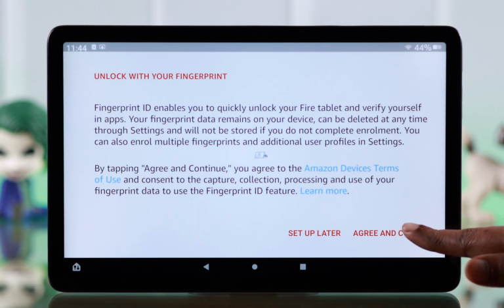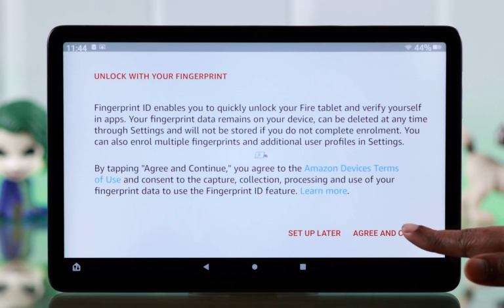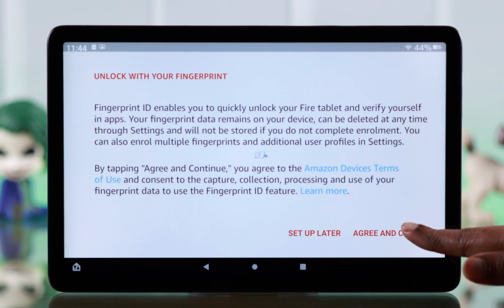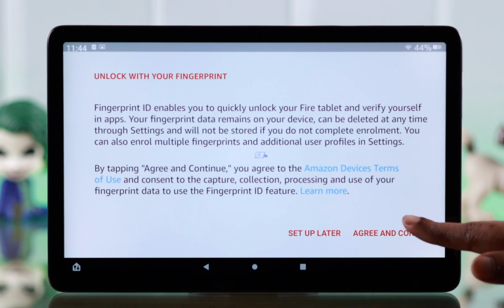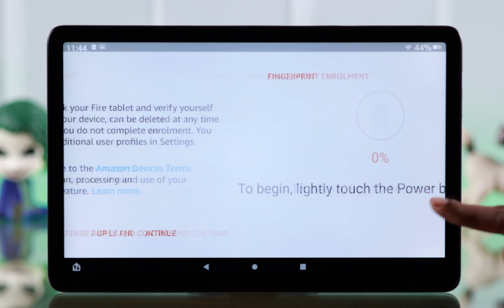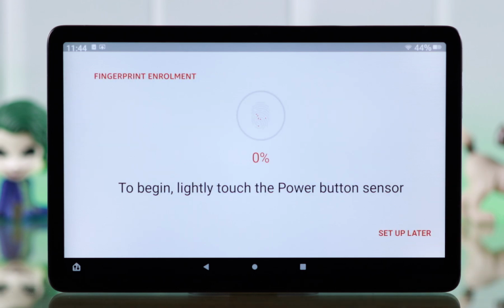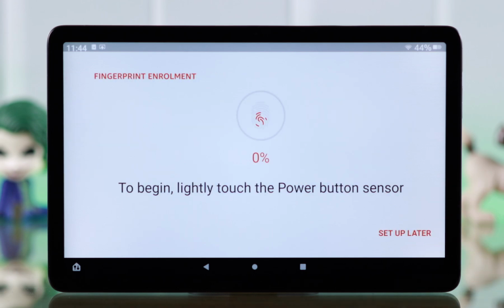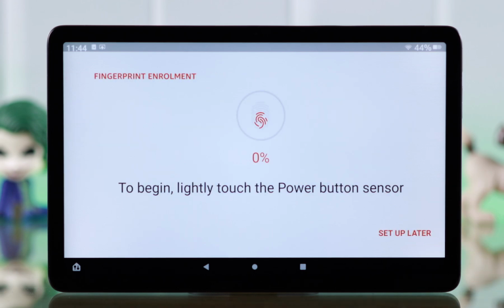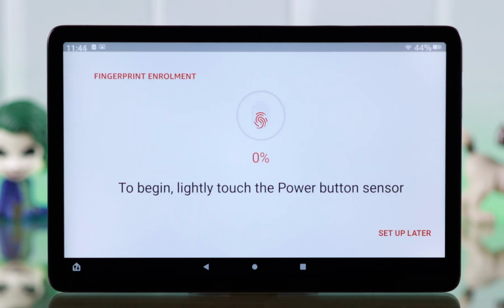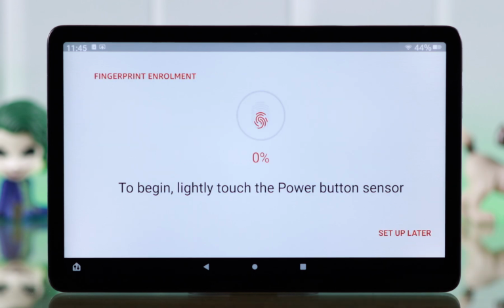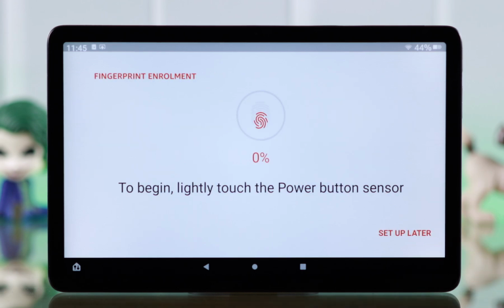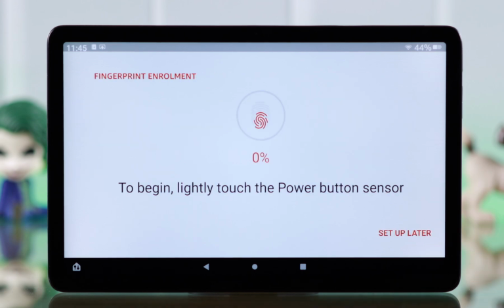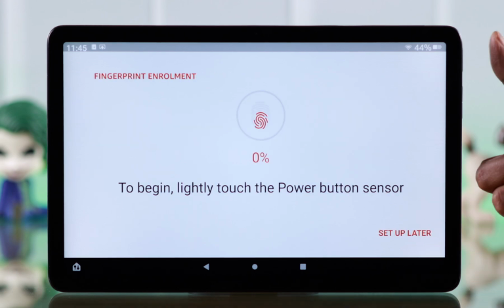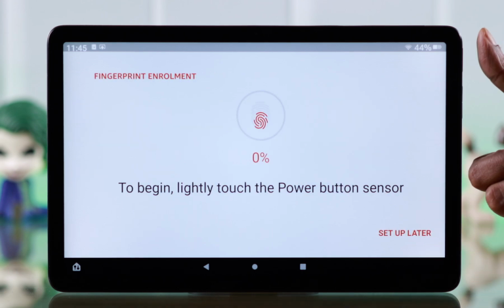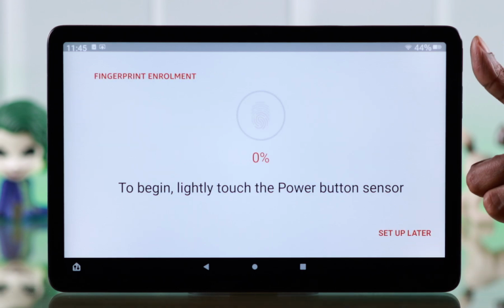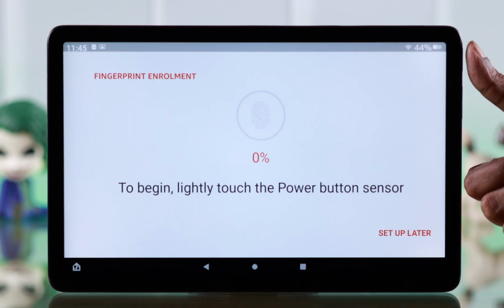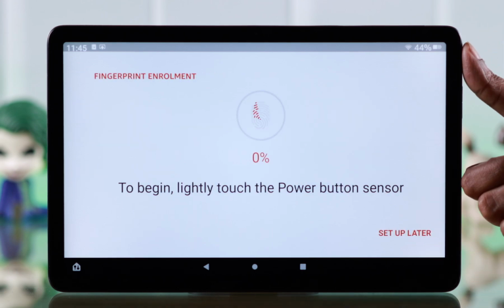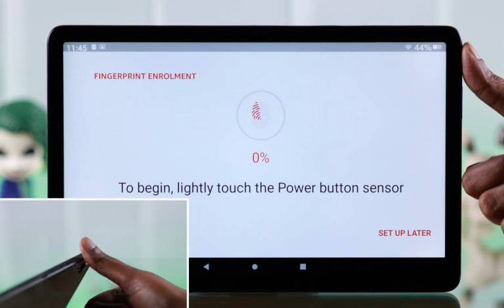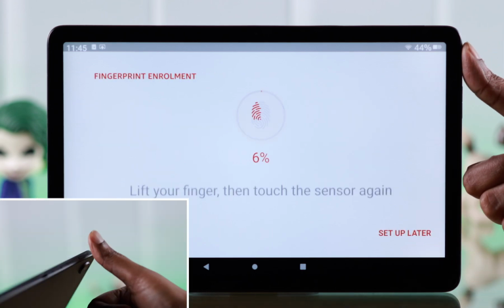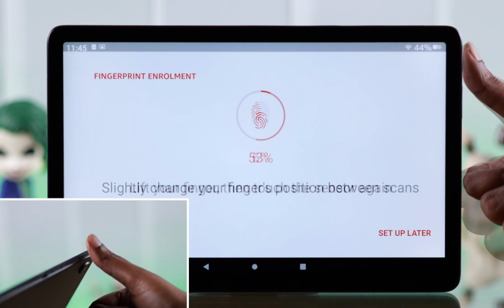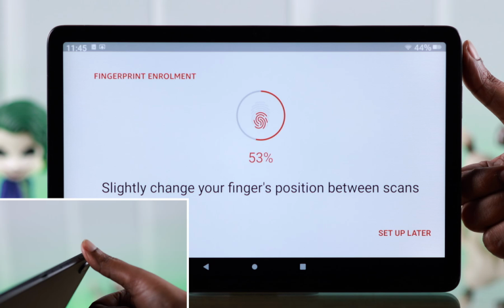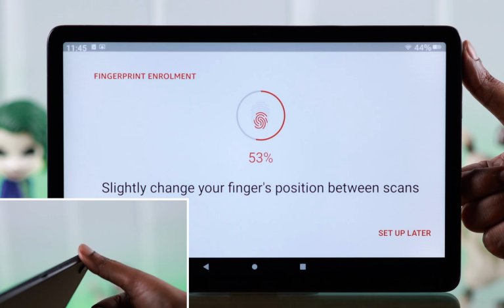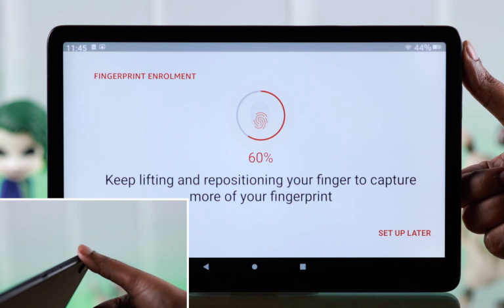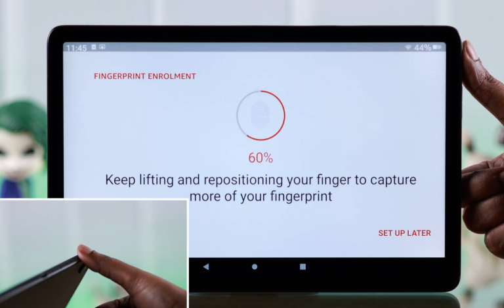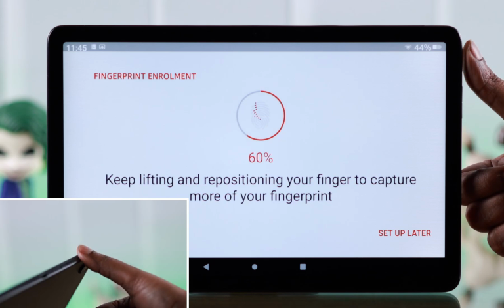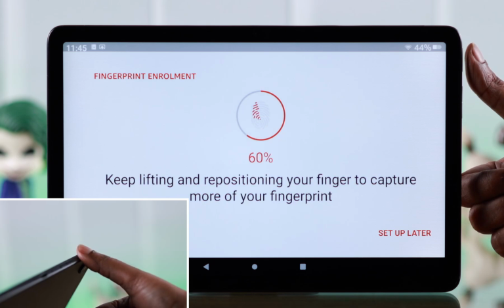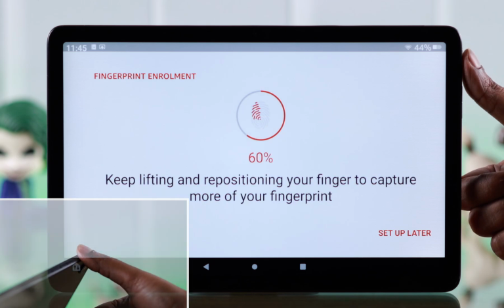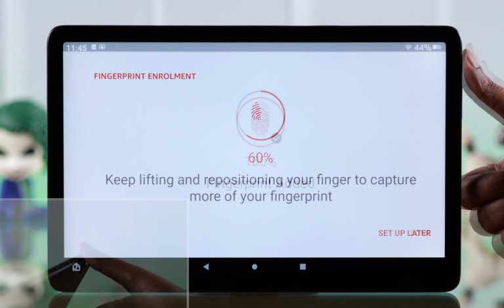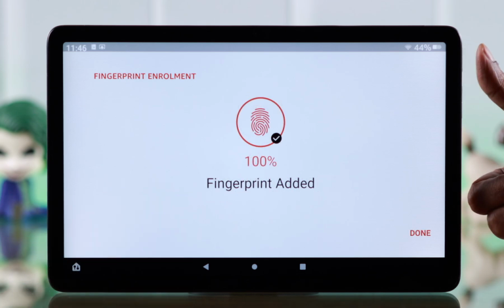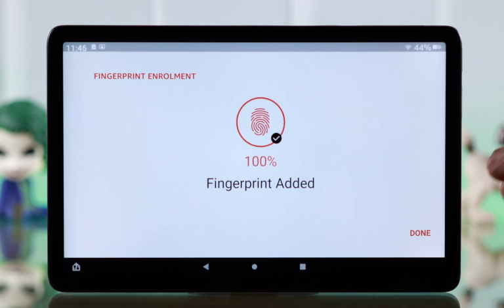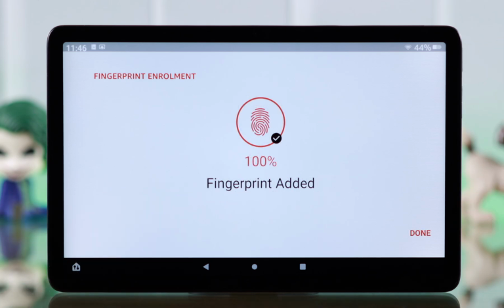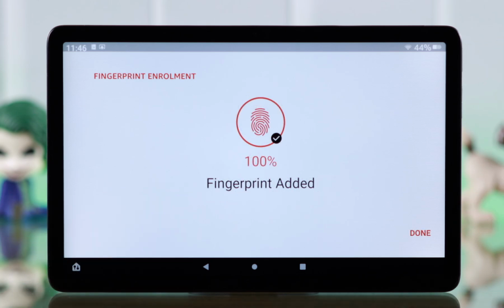Press Finish. To set a fingerprint, tap on Agree and Continue. Now place the finger that you want to use as your fingerprint ID and enroll the finger.